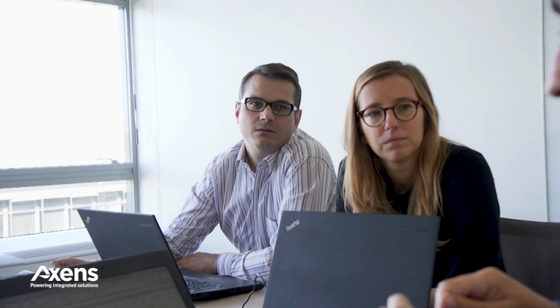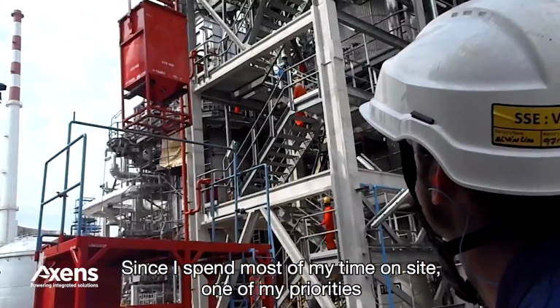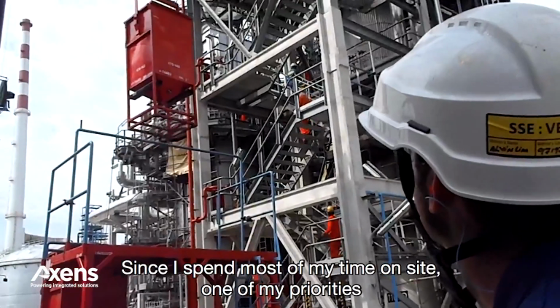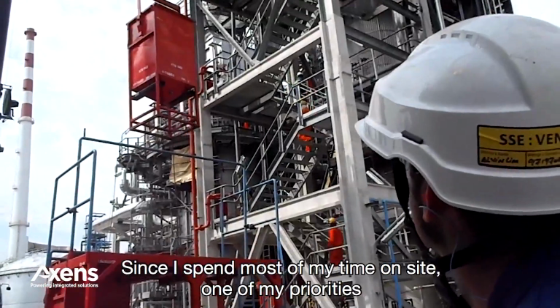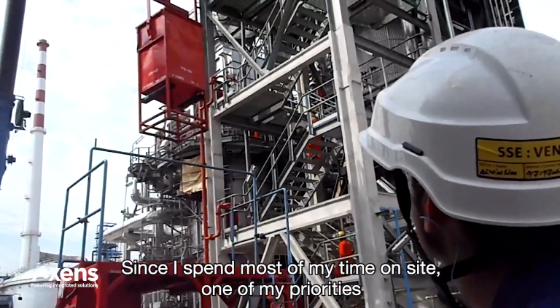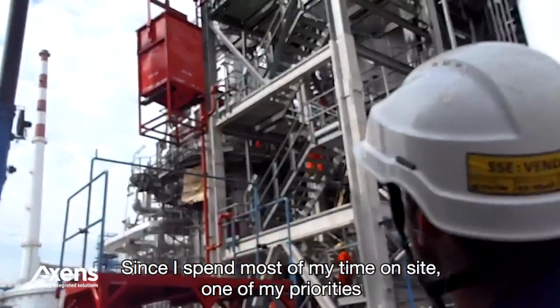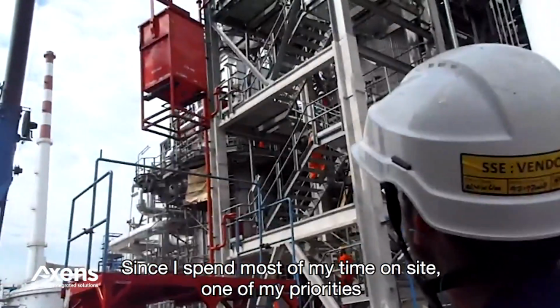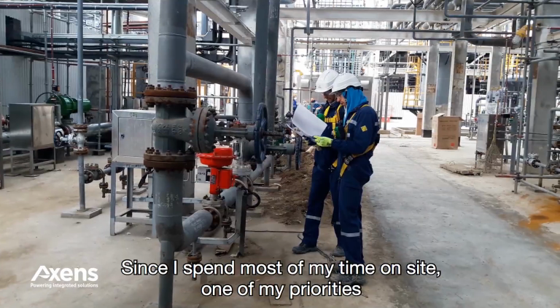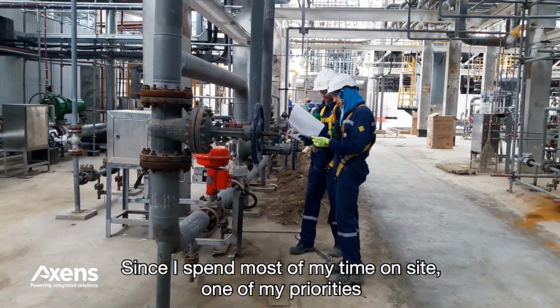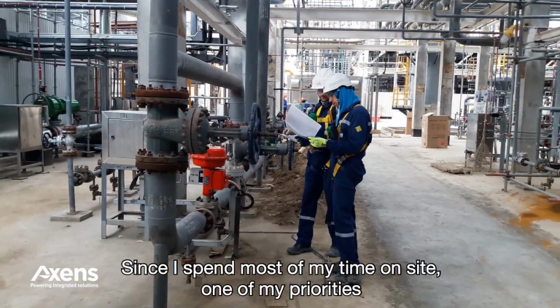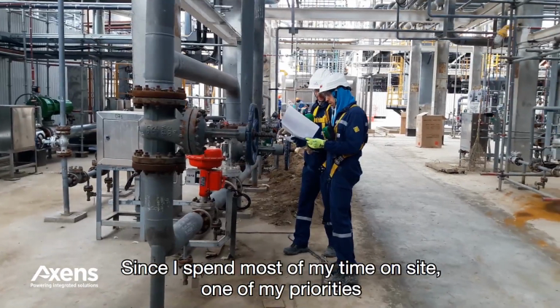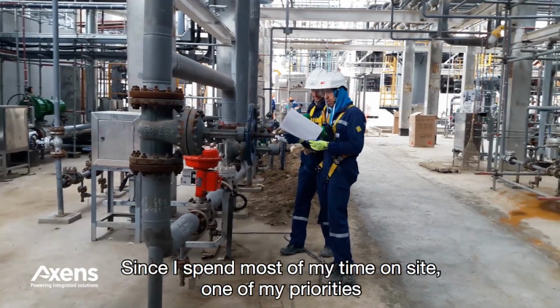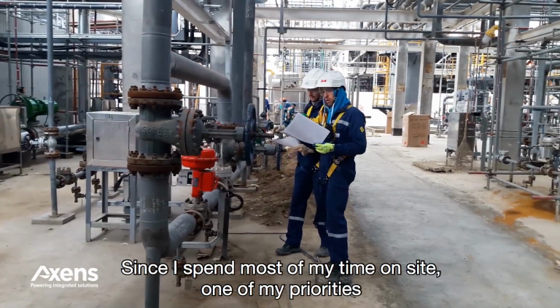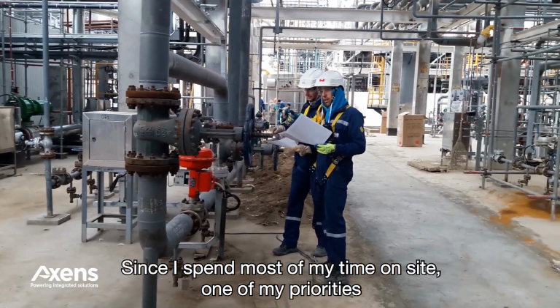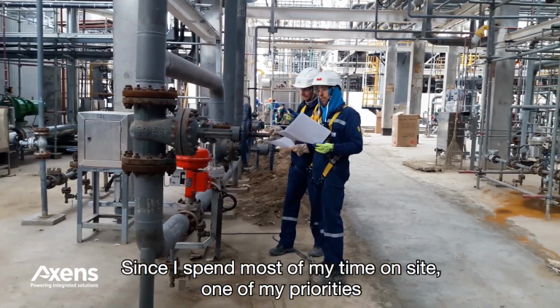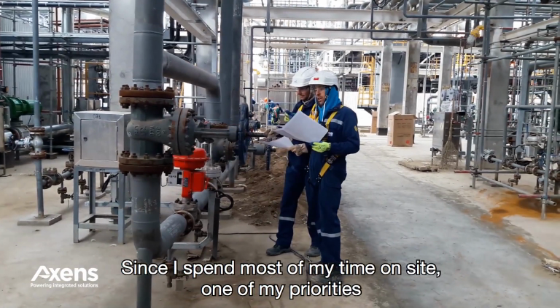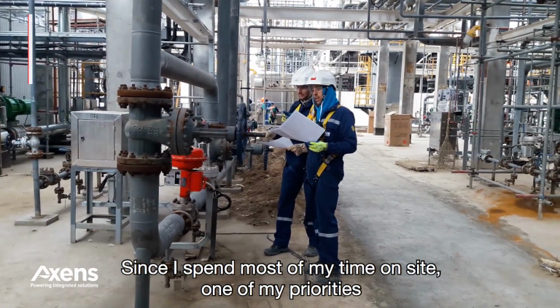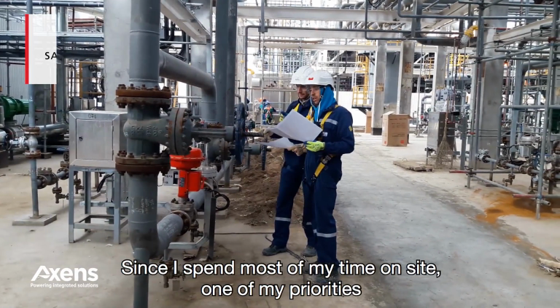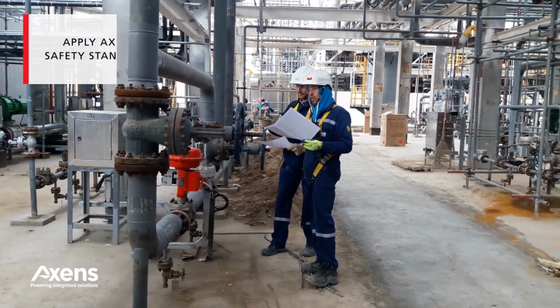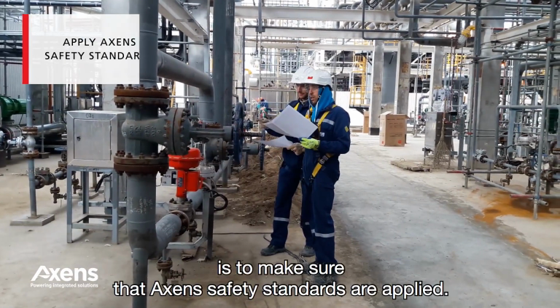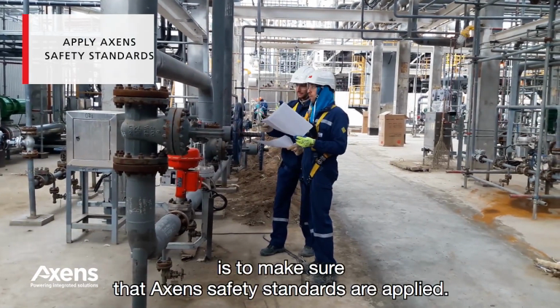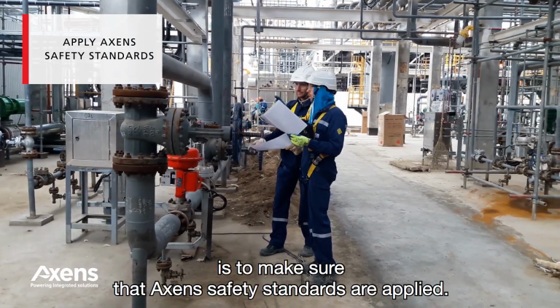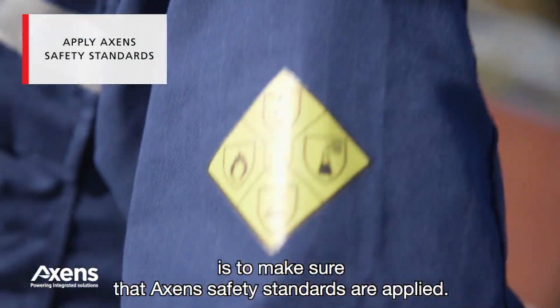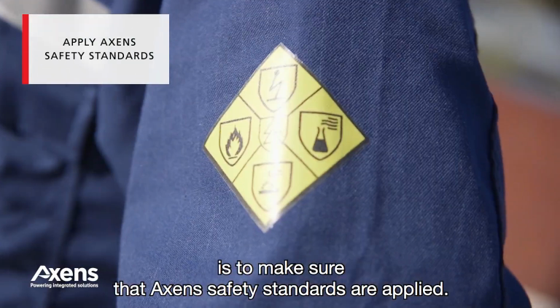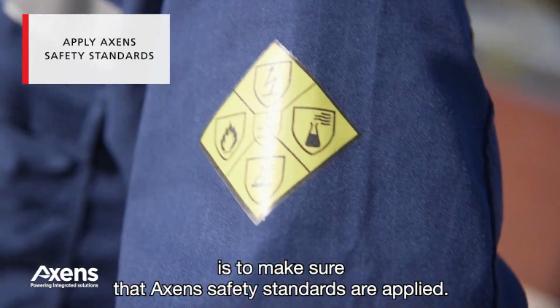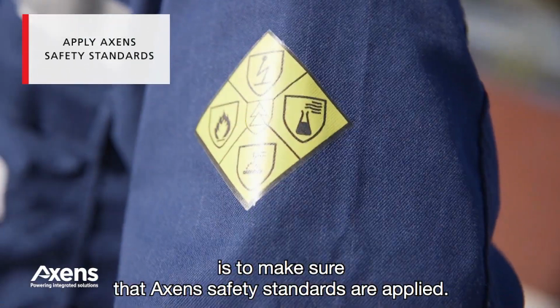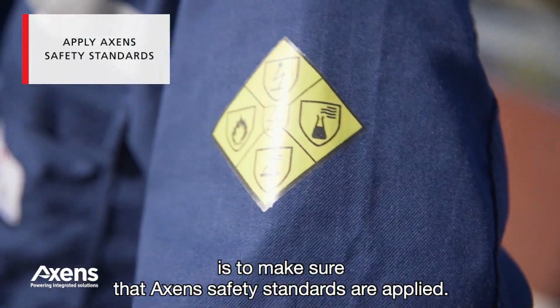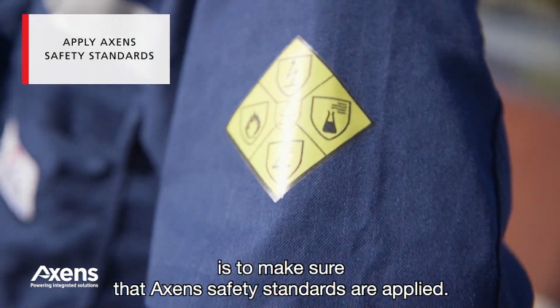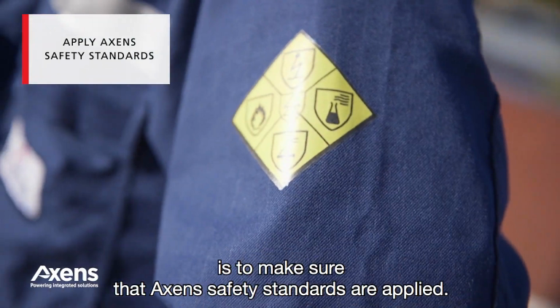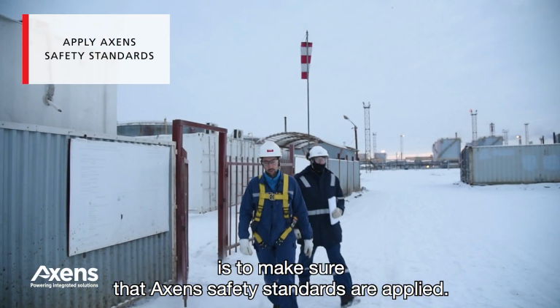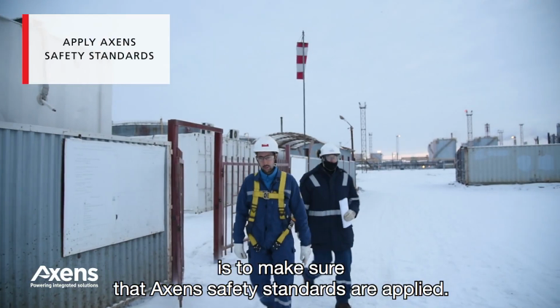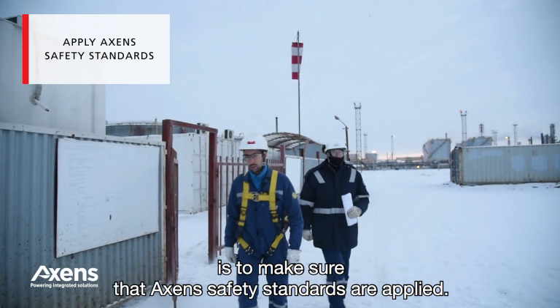Since I spend most of my time on site, one of my priorities is to make sure that Accent's safety standards are applied.